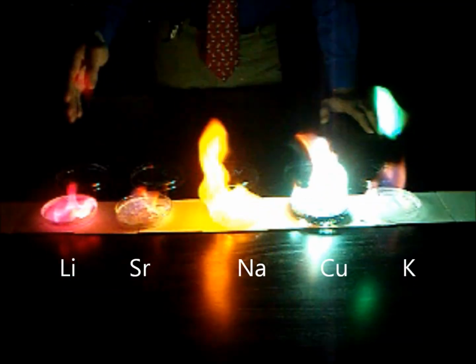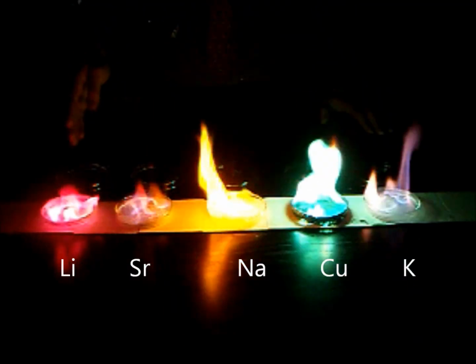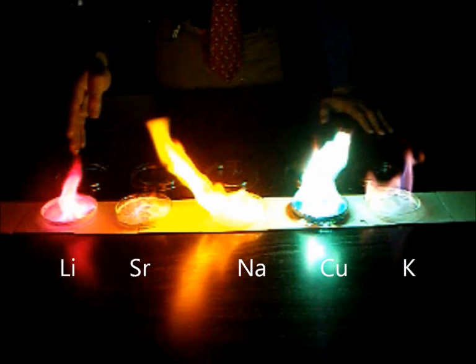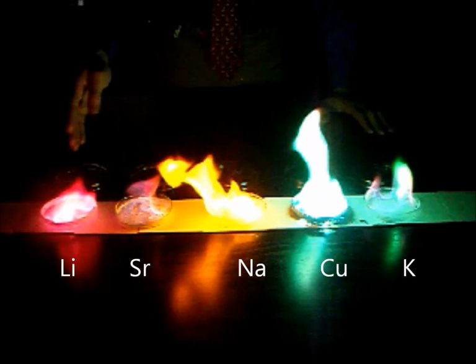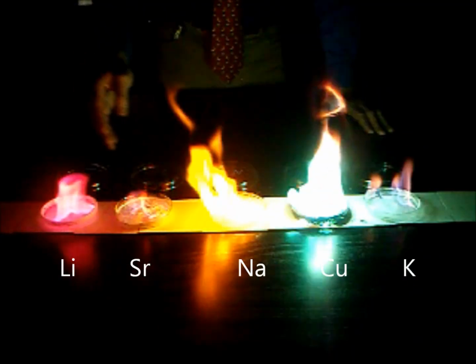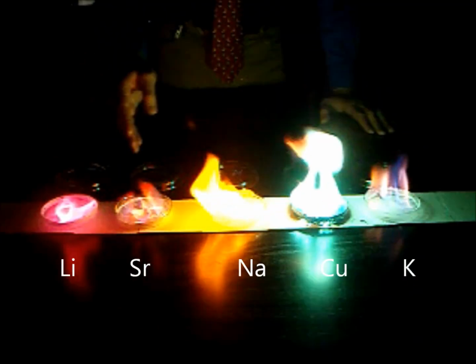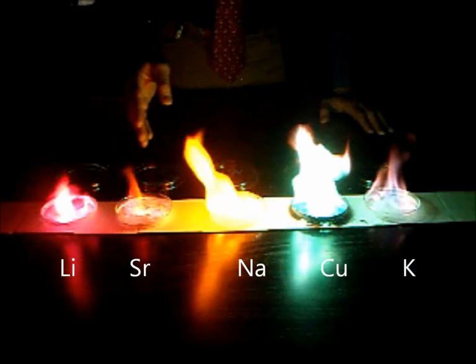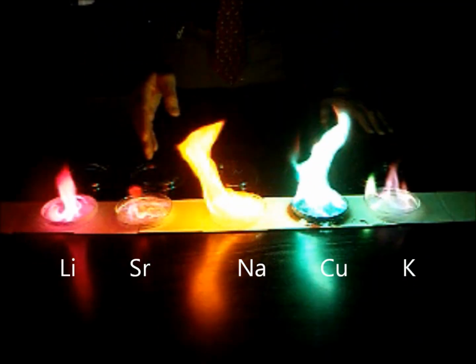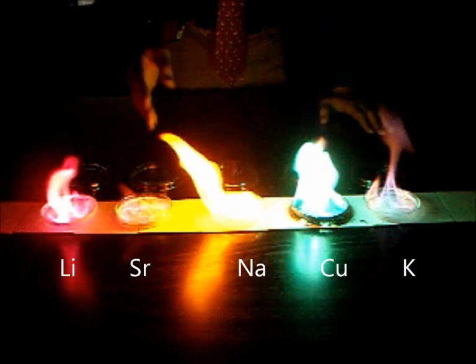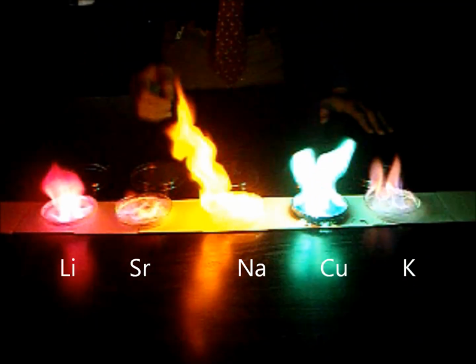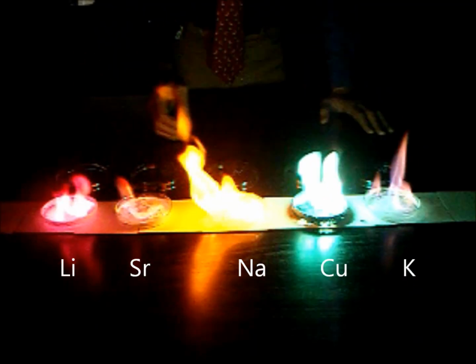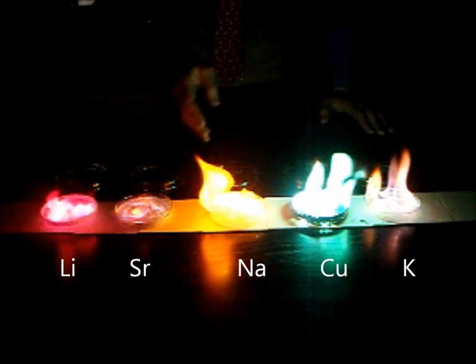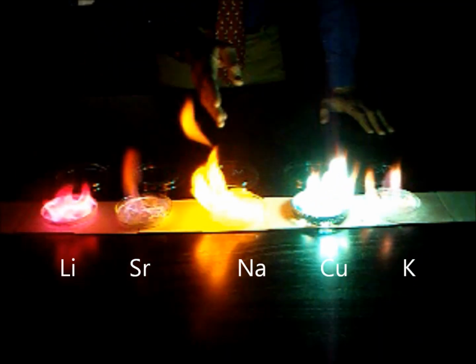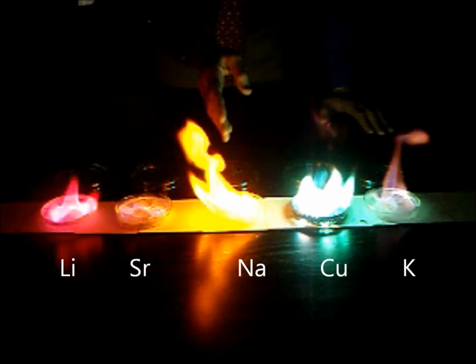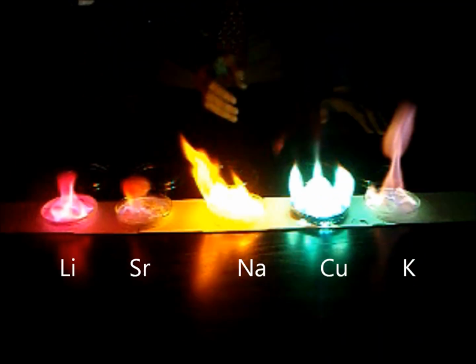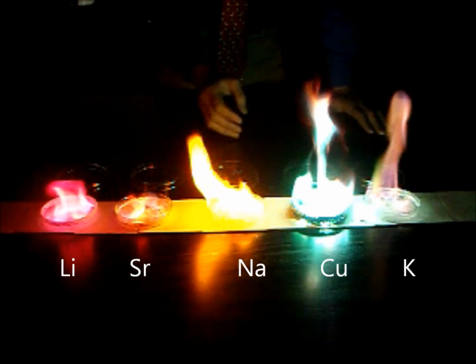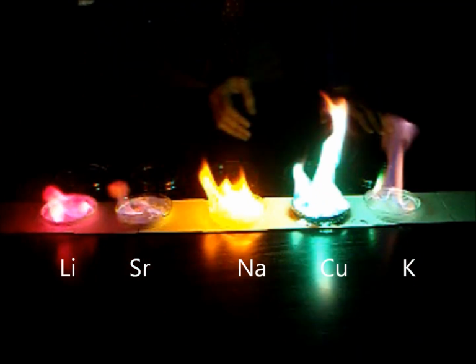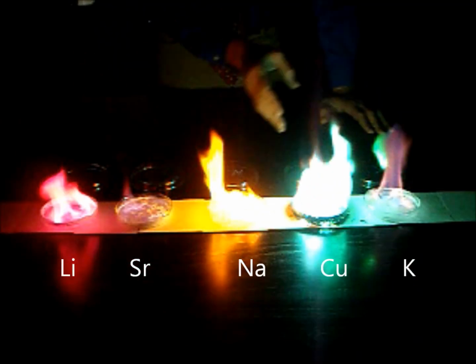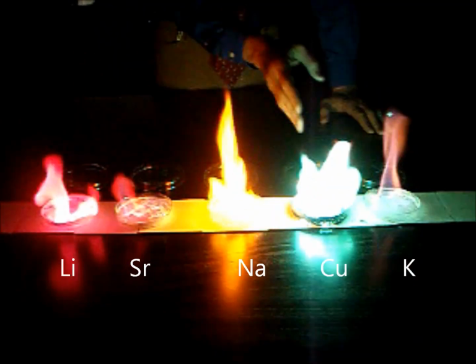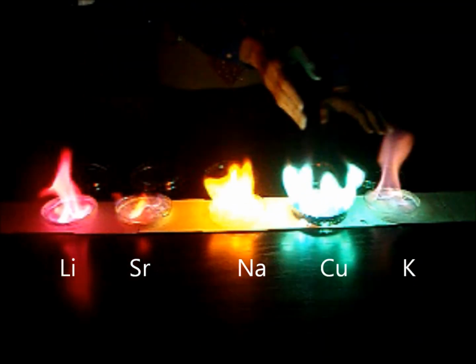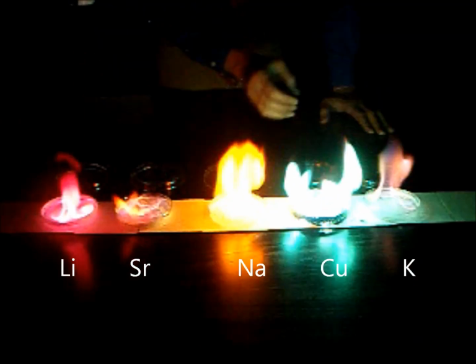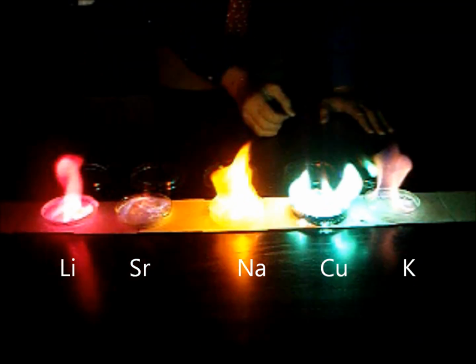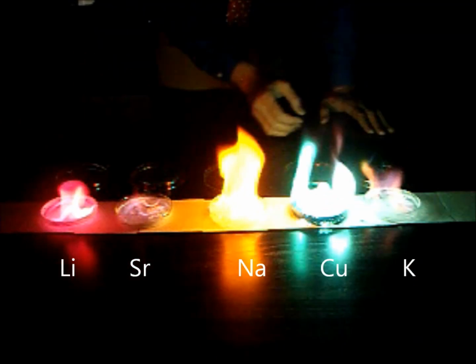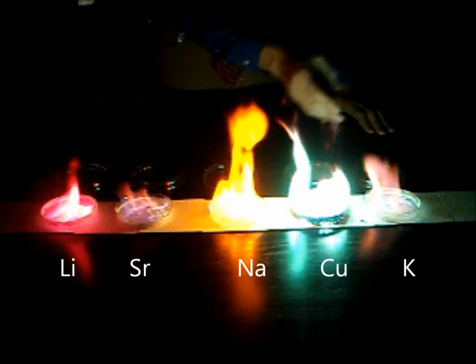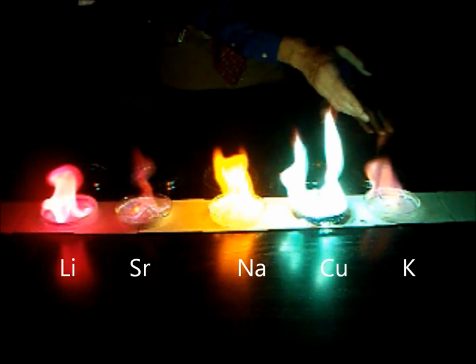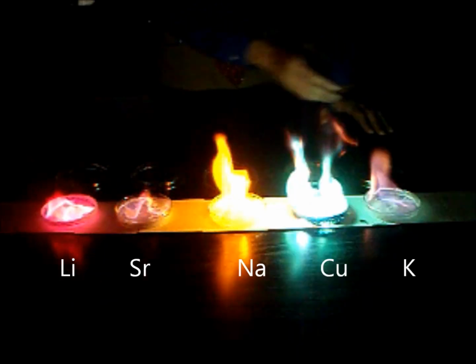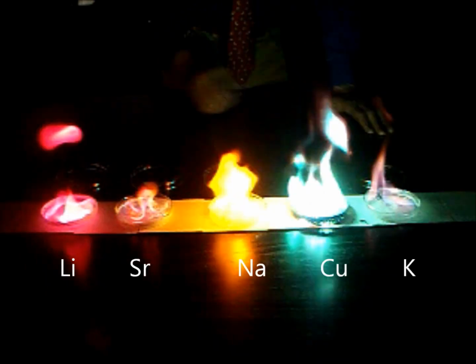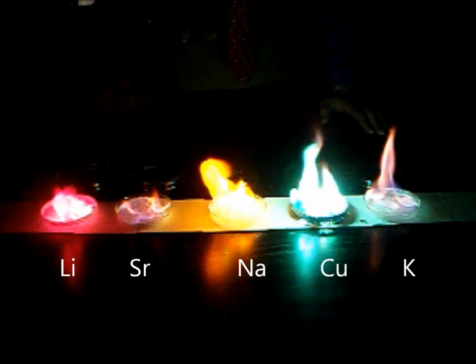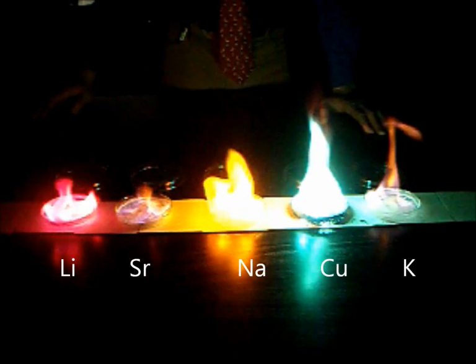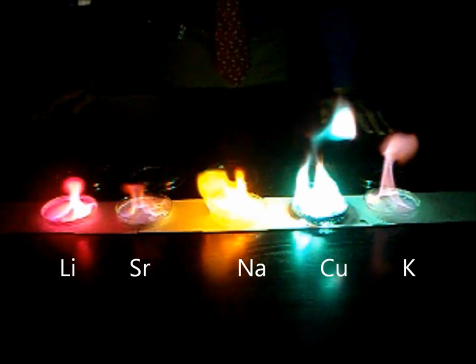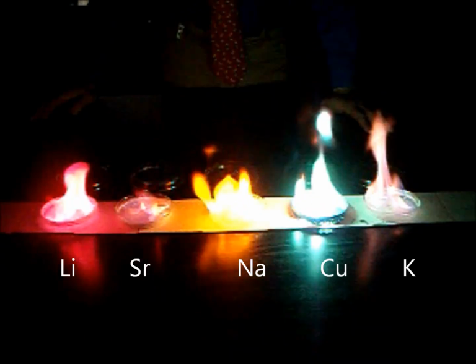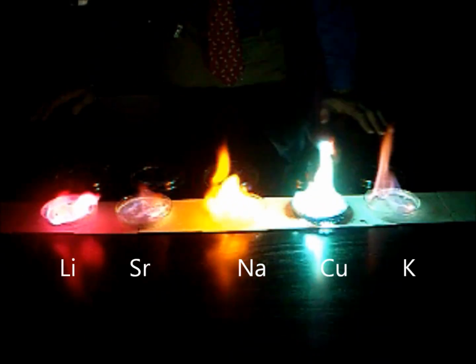Pink for lithium, orange for strontium, yellow for sodium, green for copper, and purple for potassium.